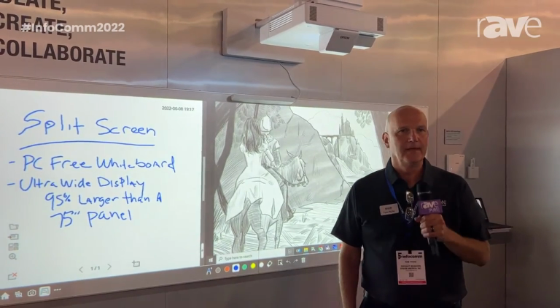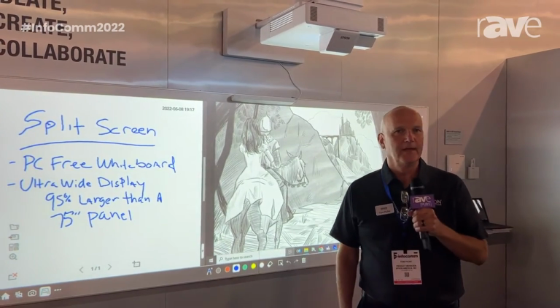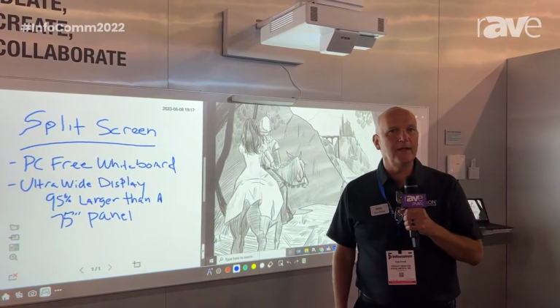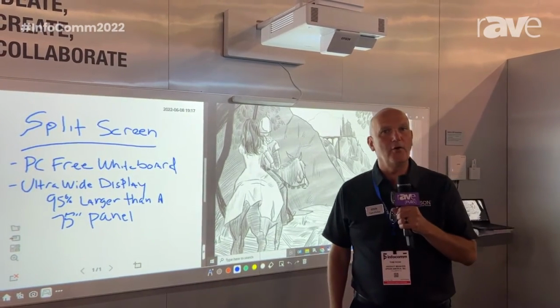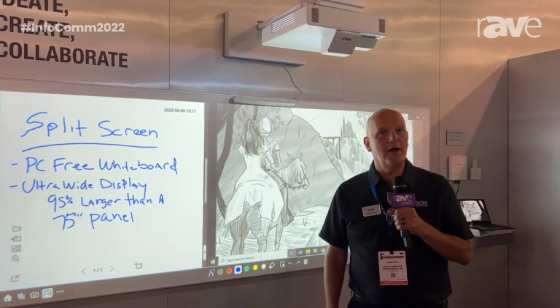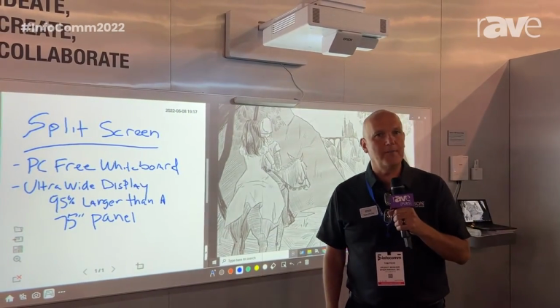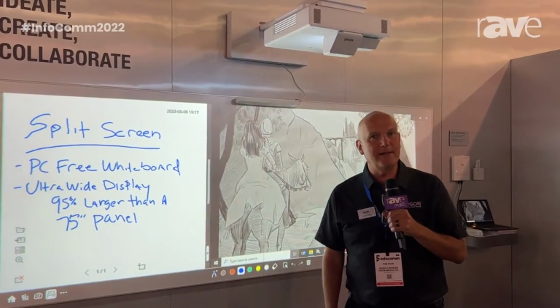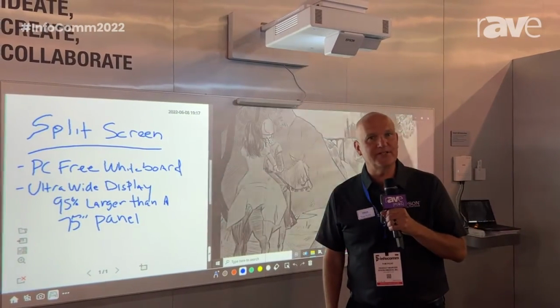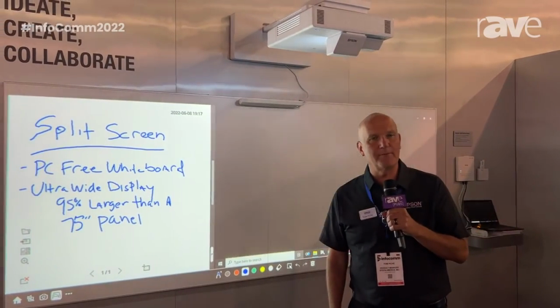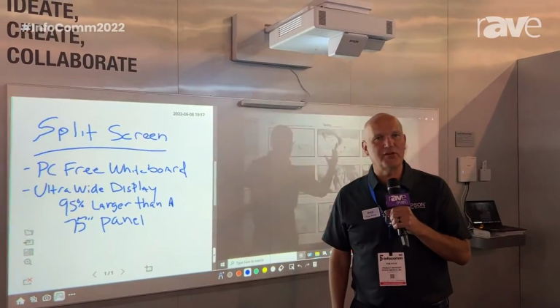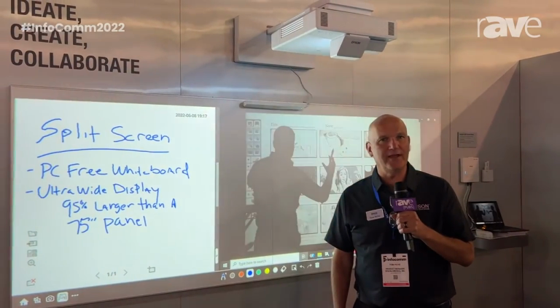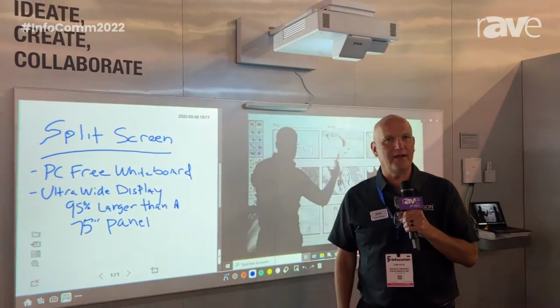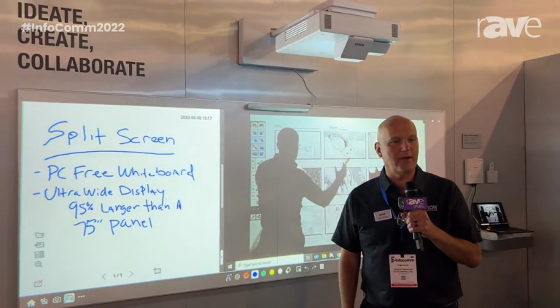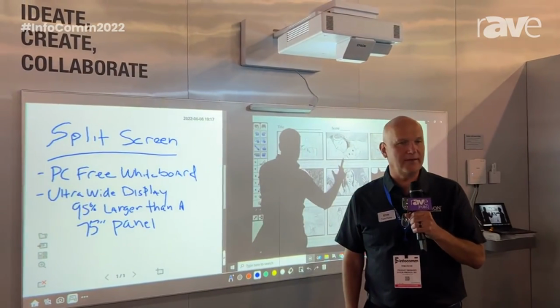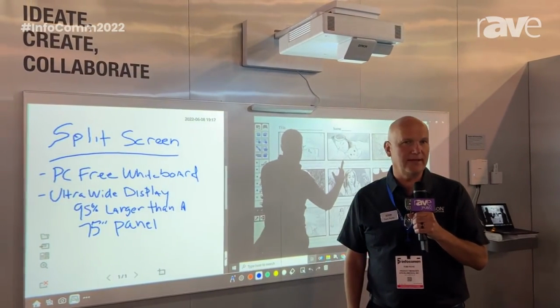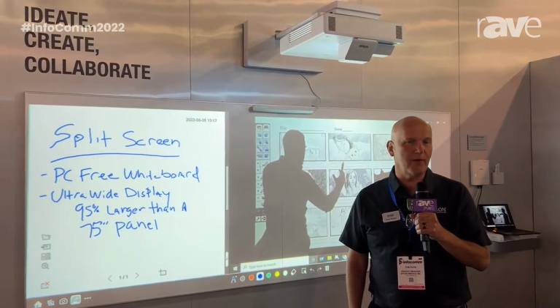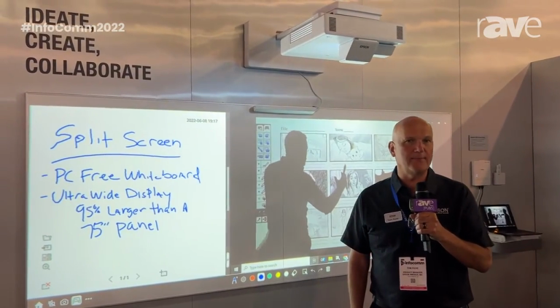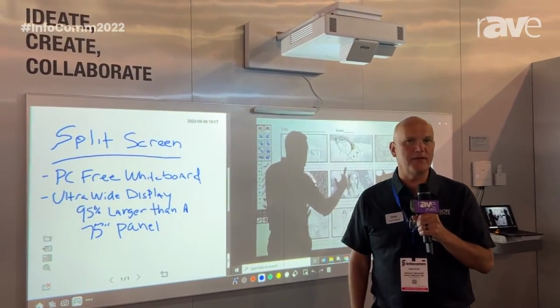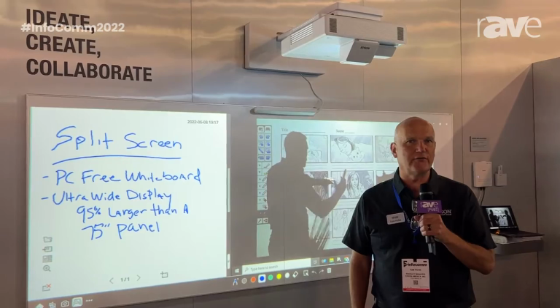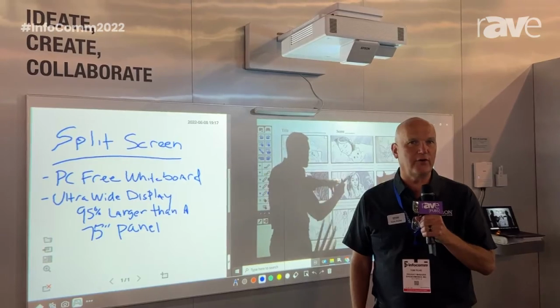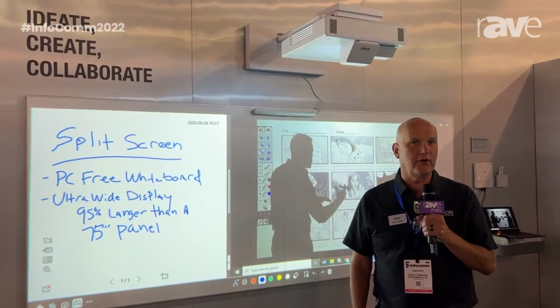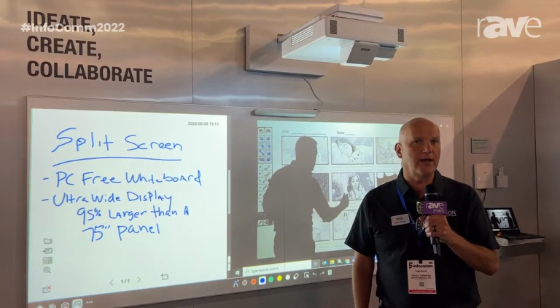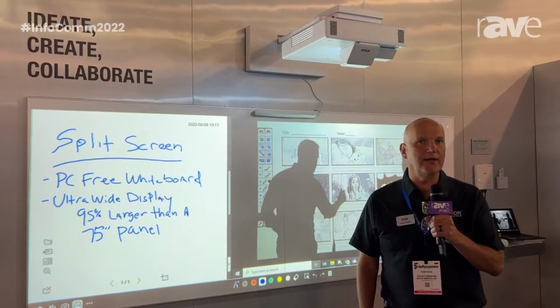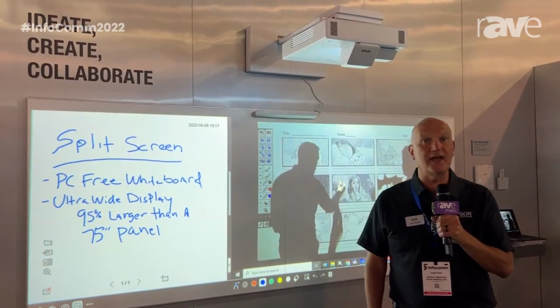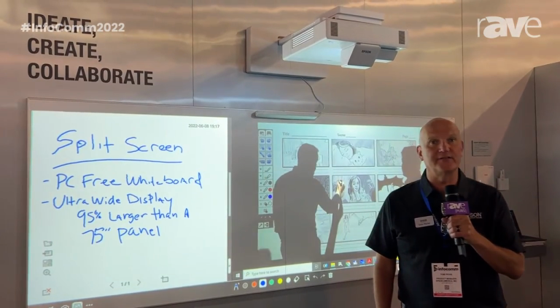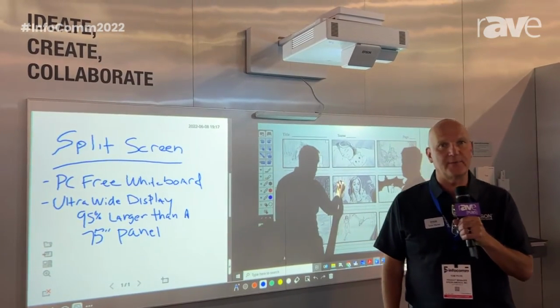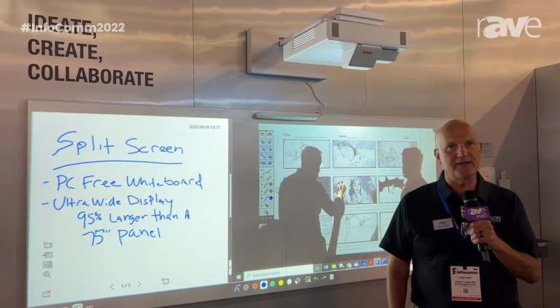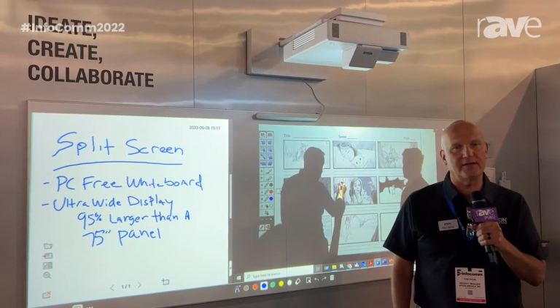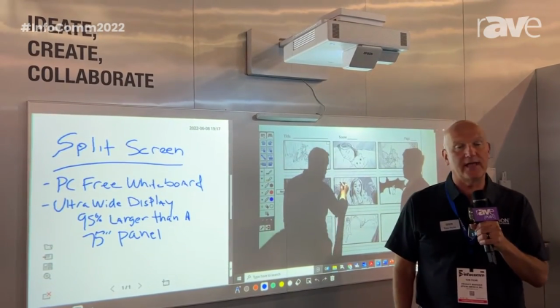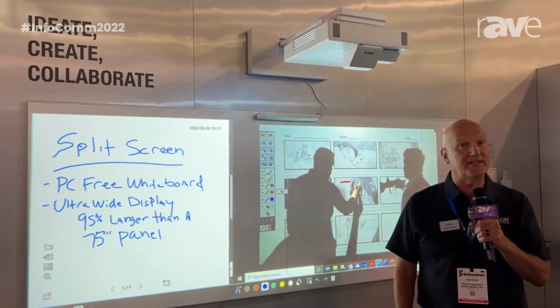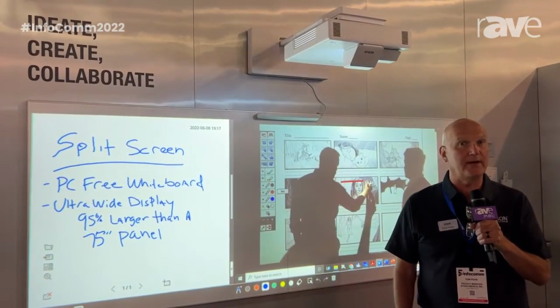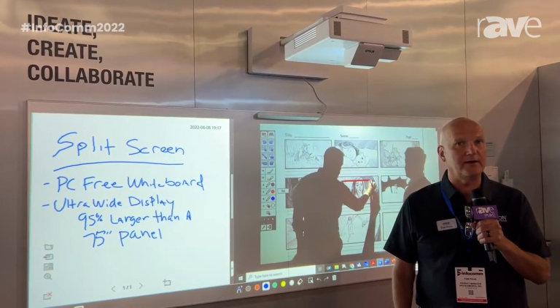Hello, my name is Tom Pache. I am the product manager for interactive displays here at Epson America.